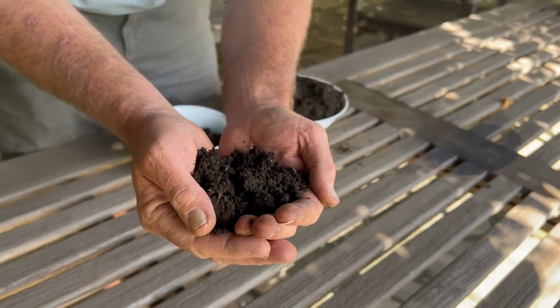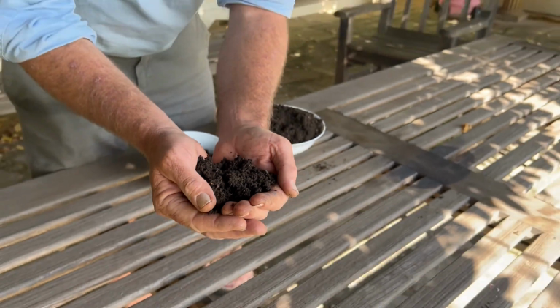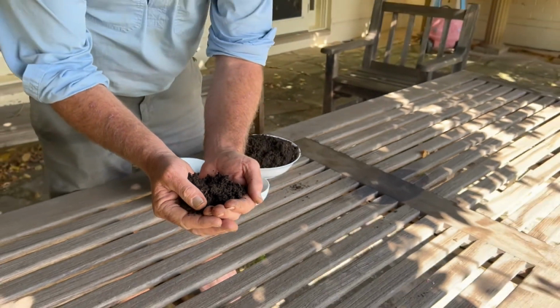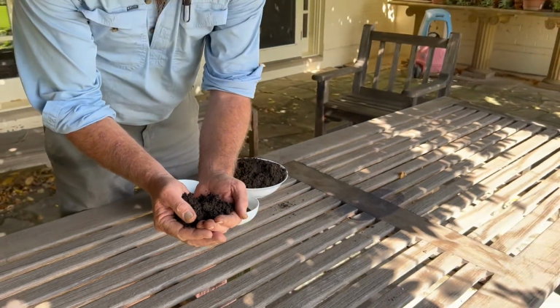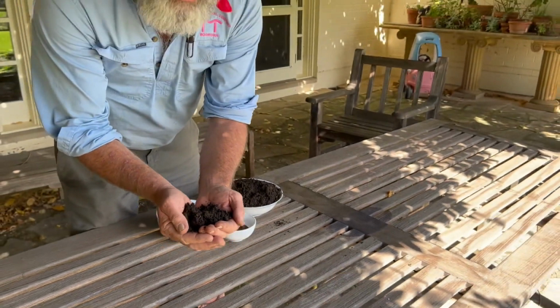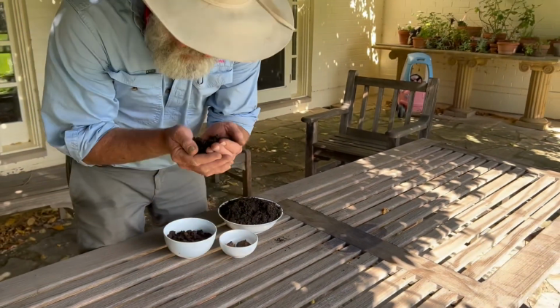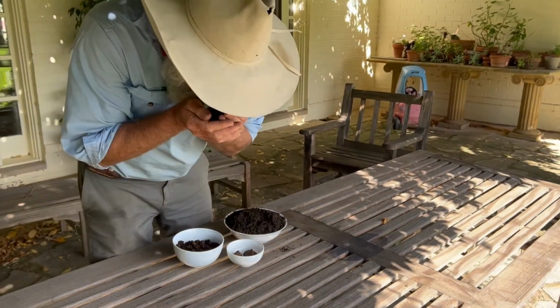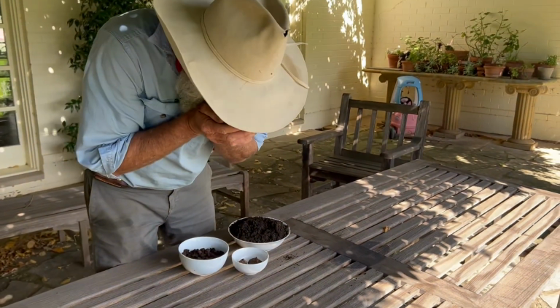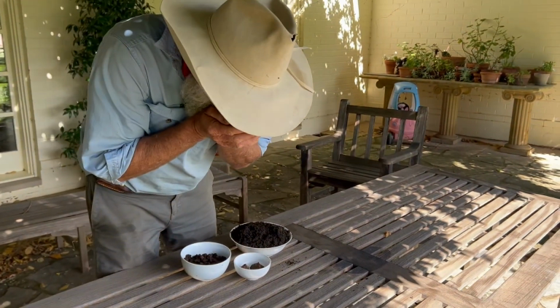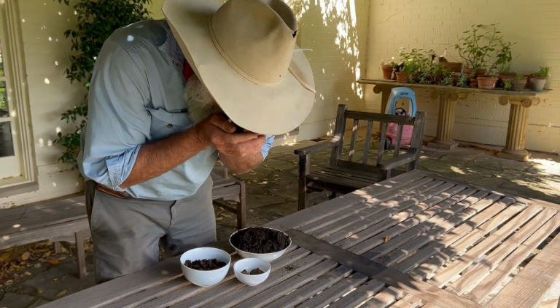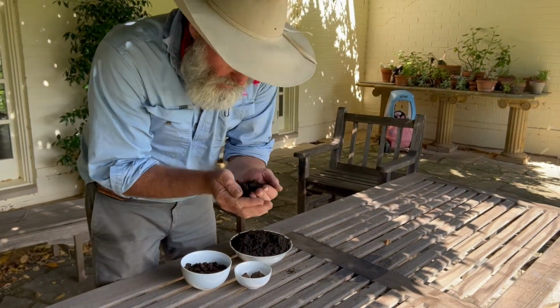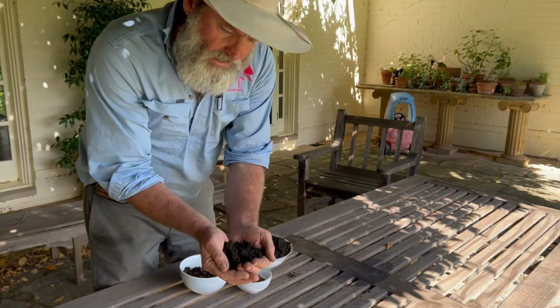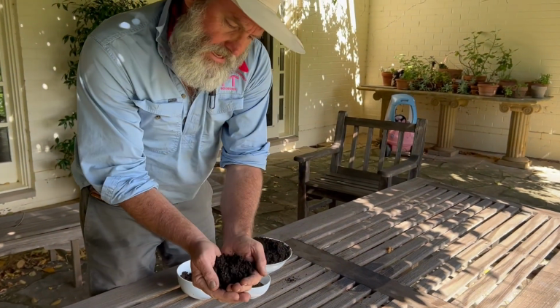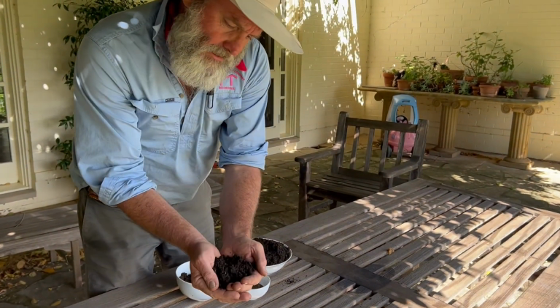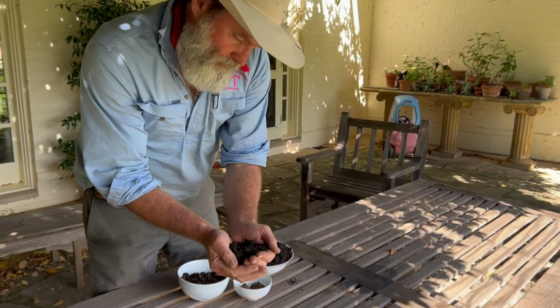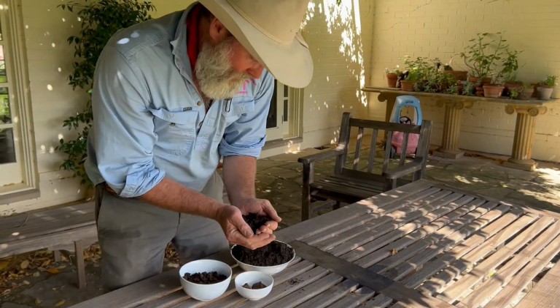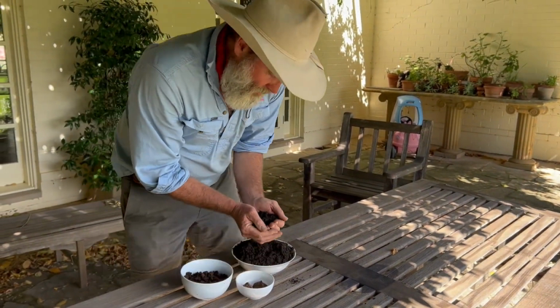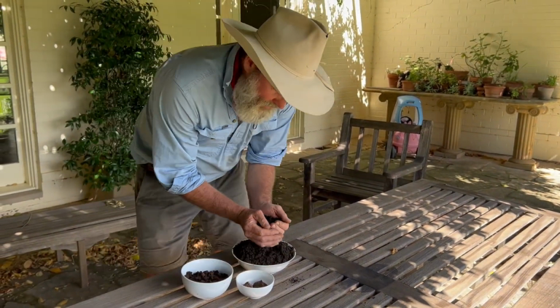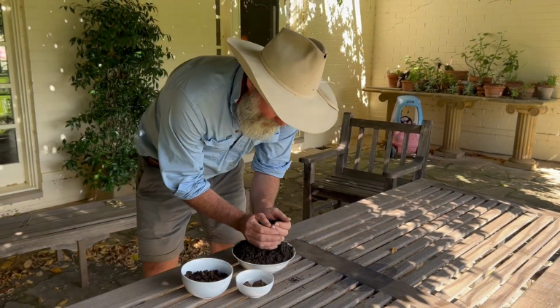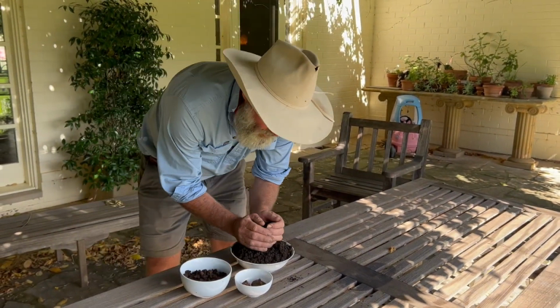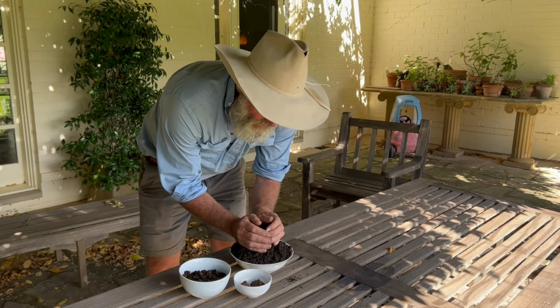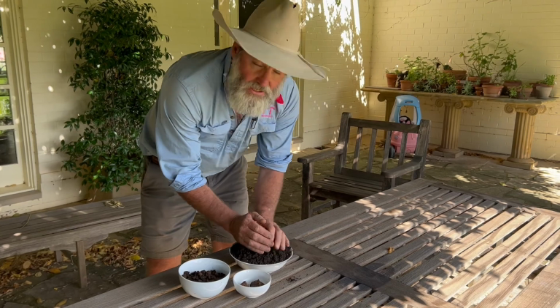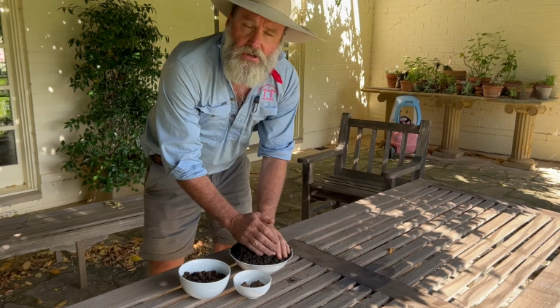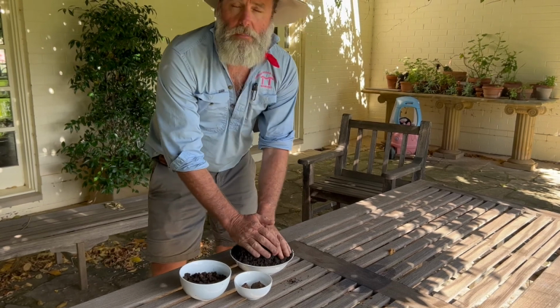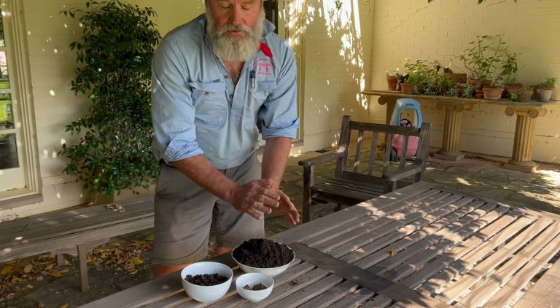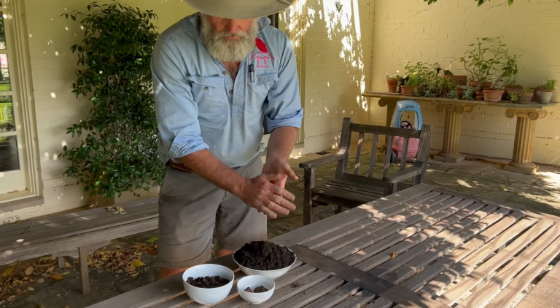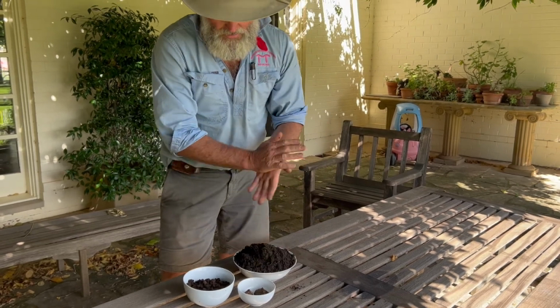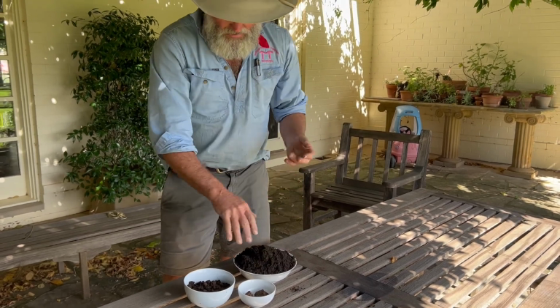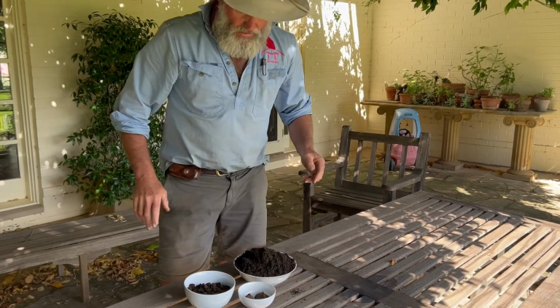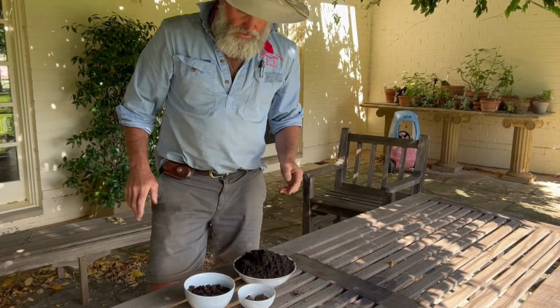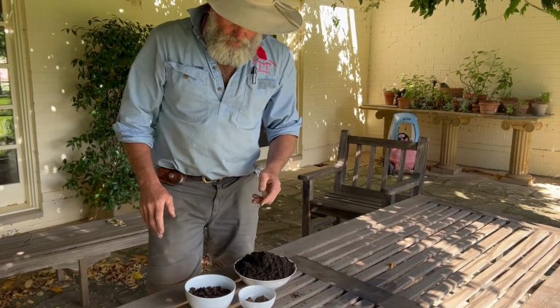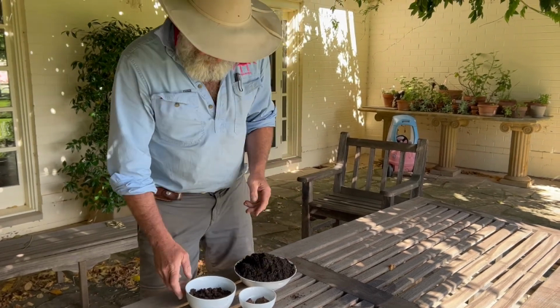Really simple to make. We made that here using our own manure, our eggshells, our basalt — and it's beautiful.